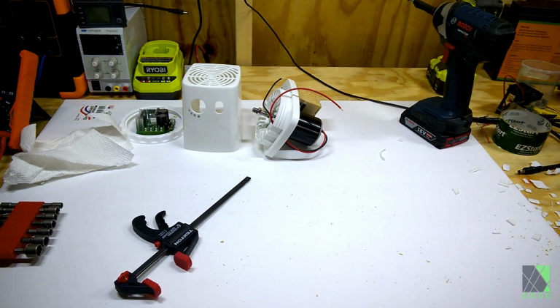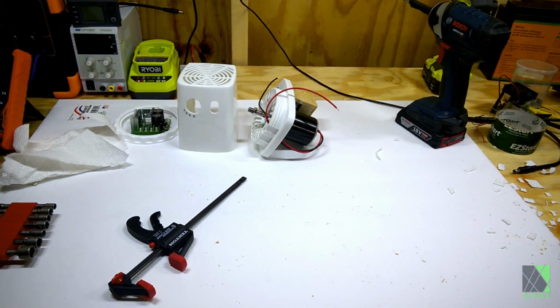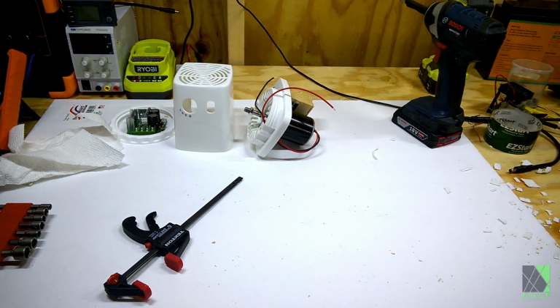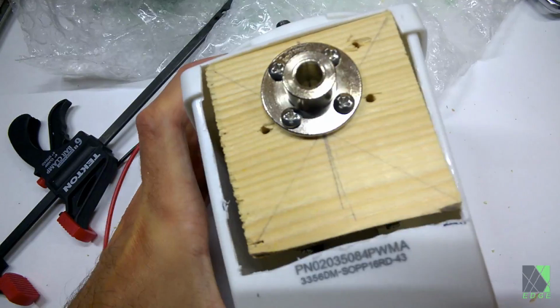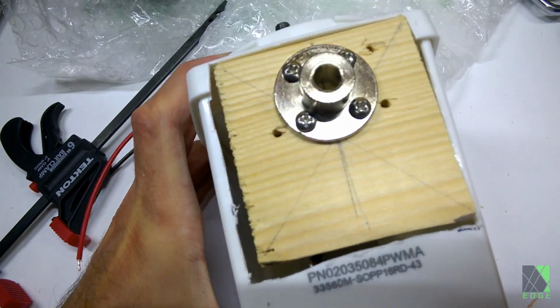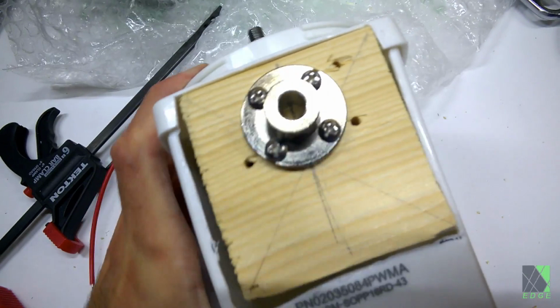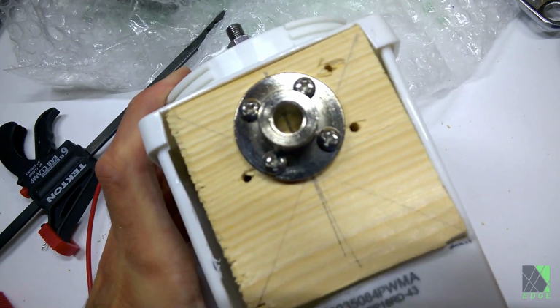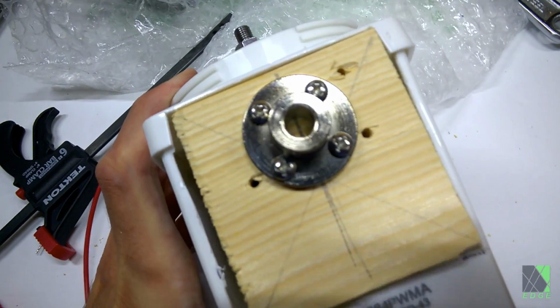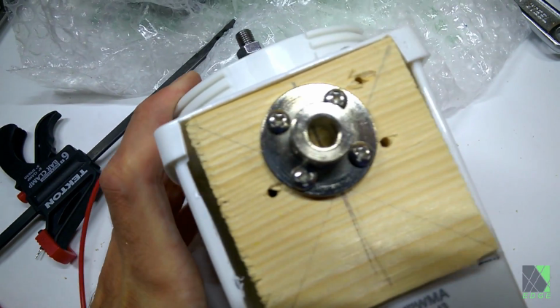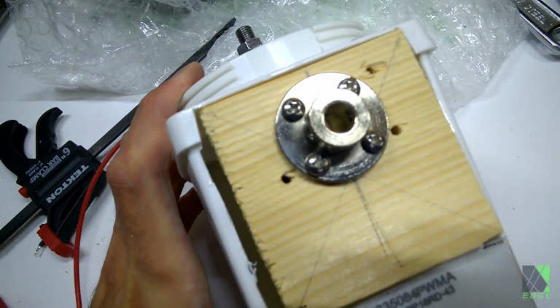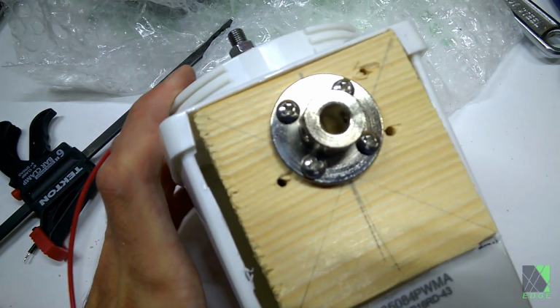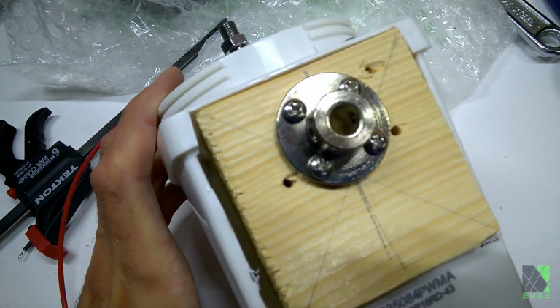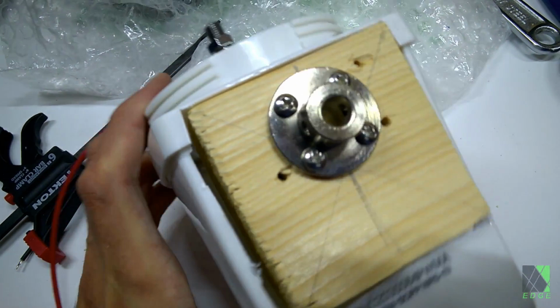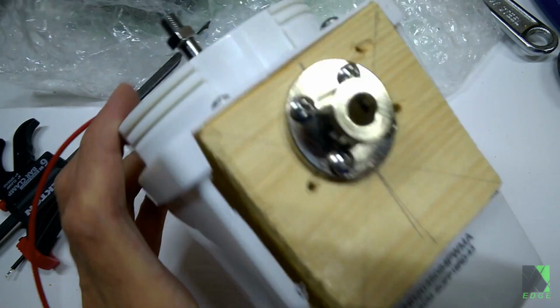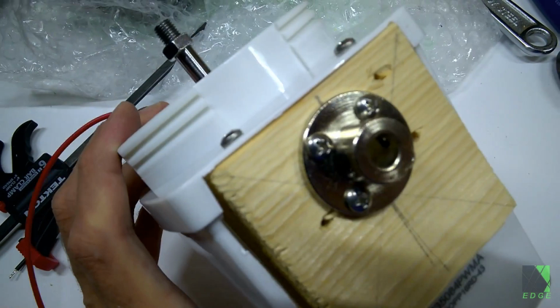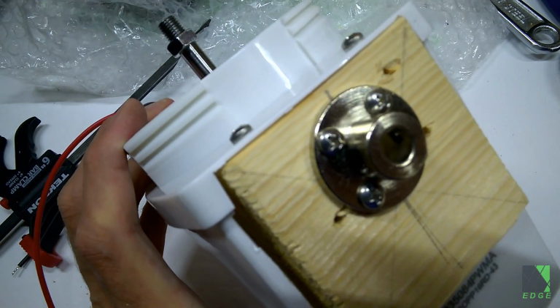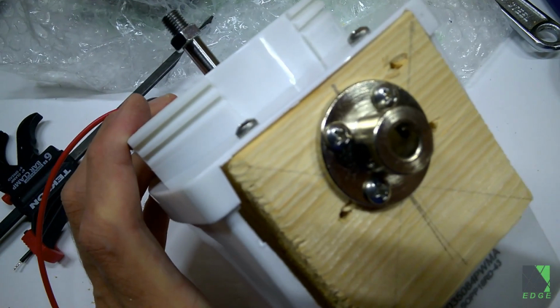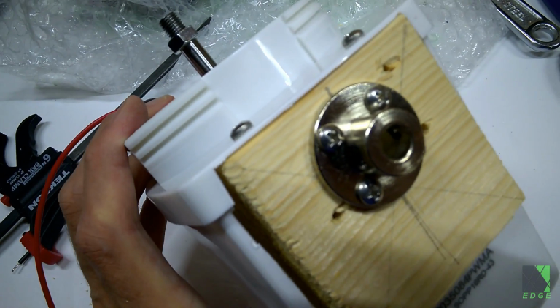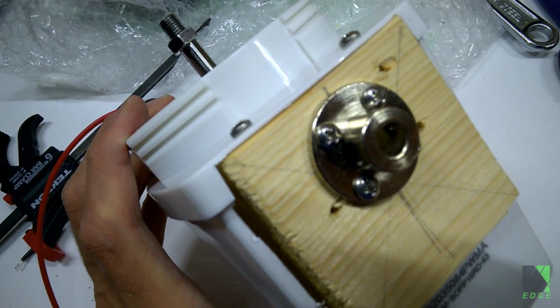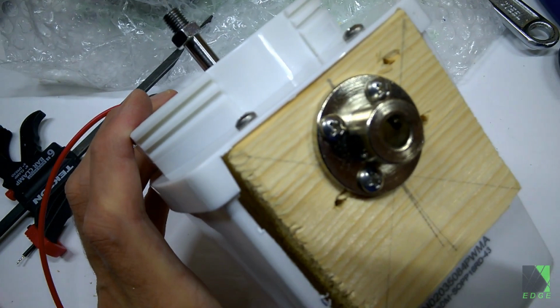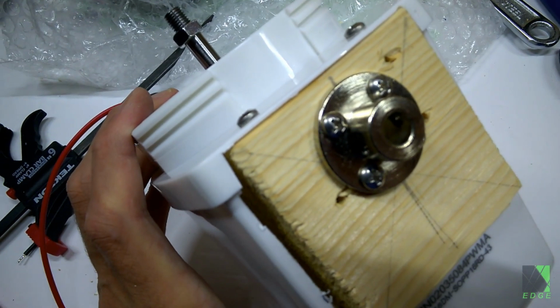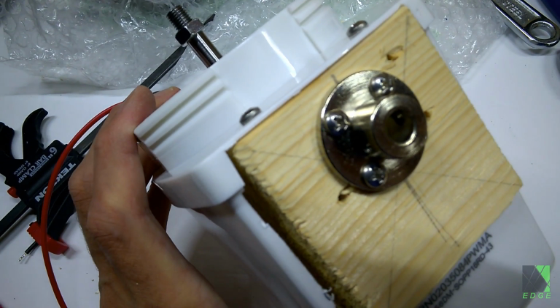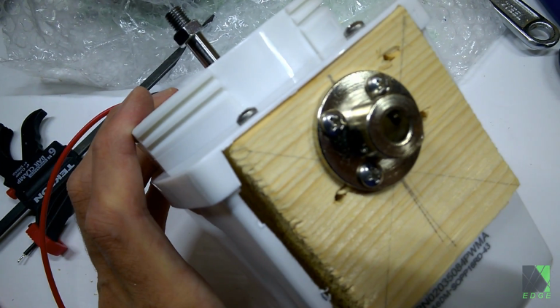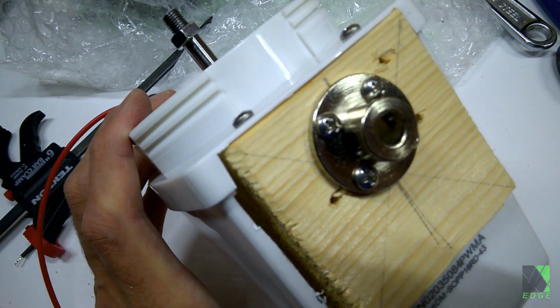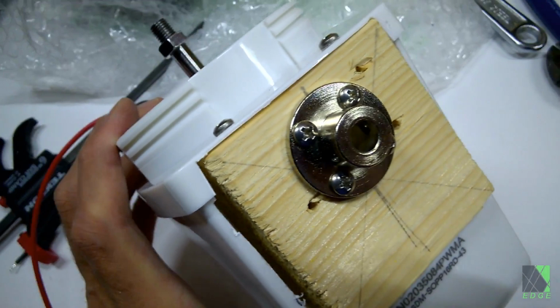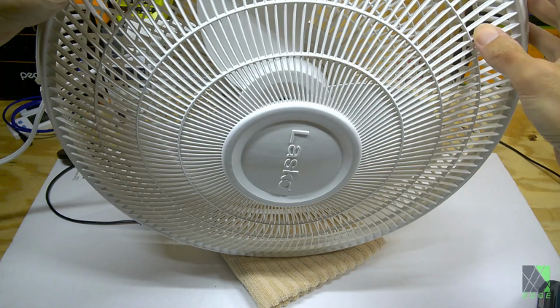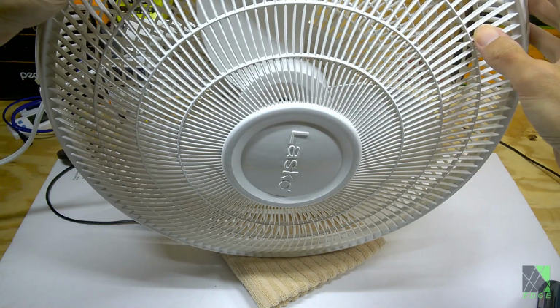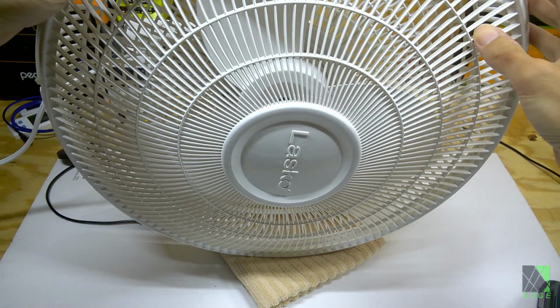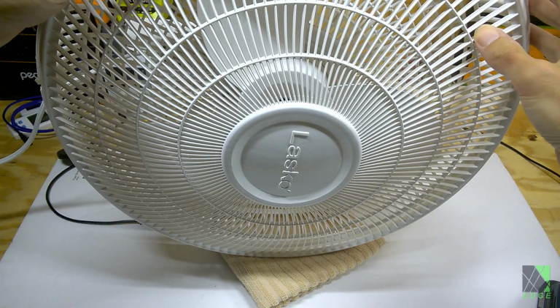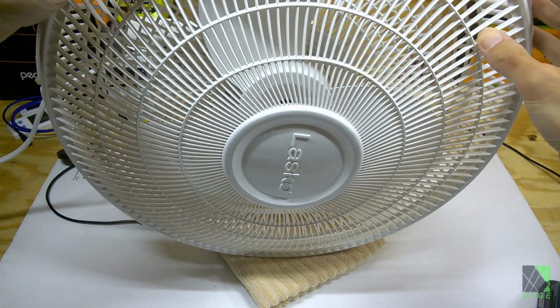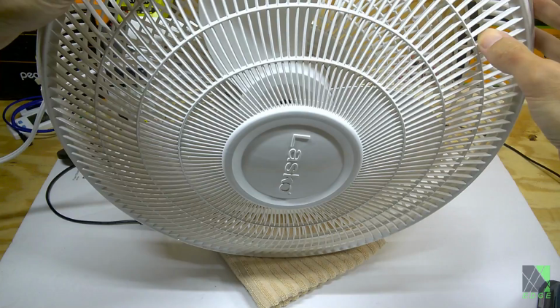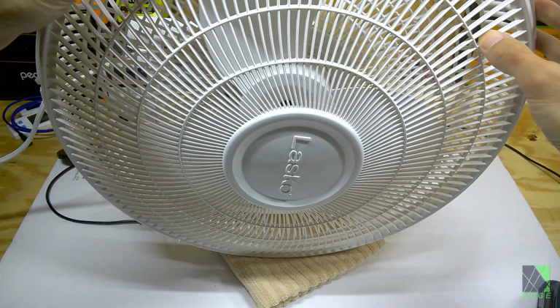I literally built this fan around a block of leftover scrap wood. The block of wood mounts the motor, stand, and housing.